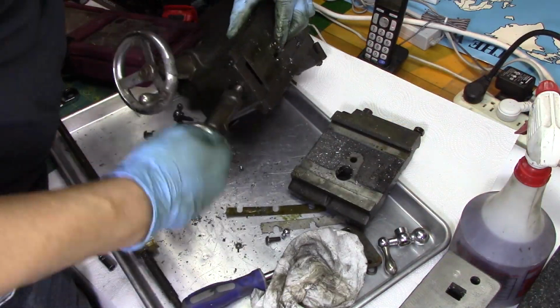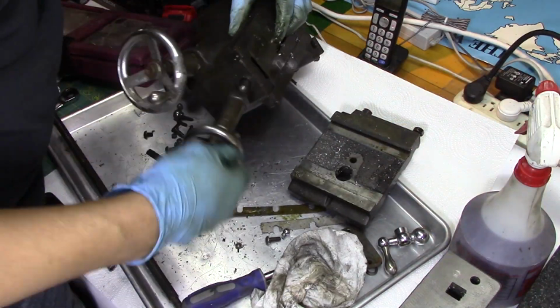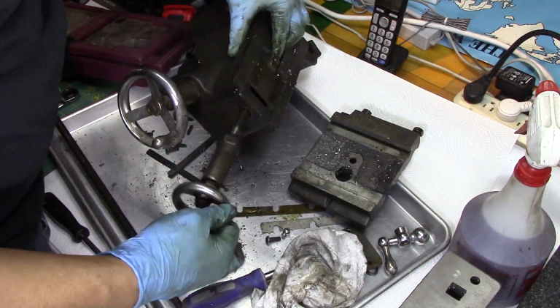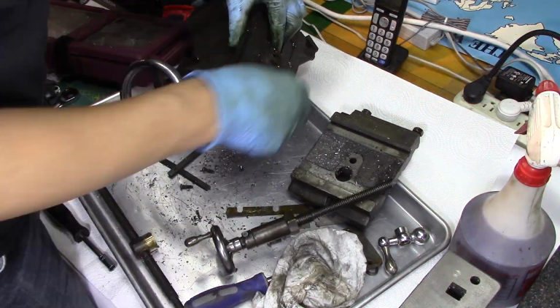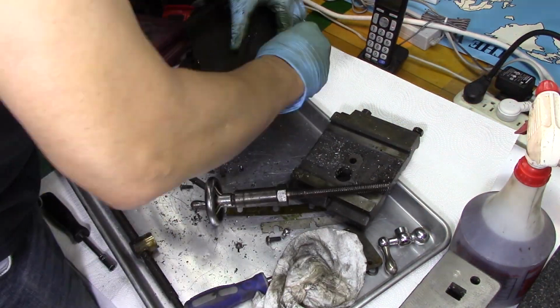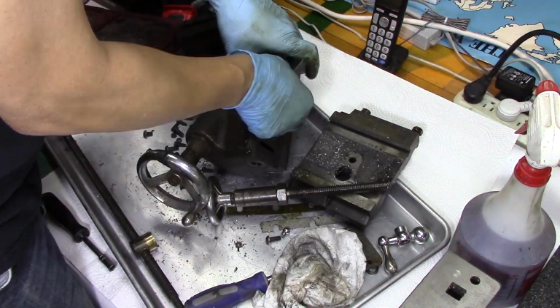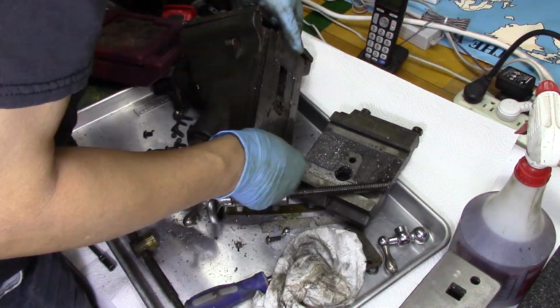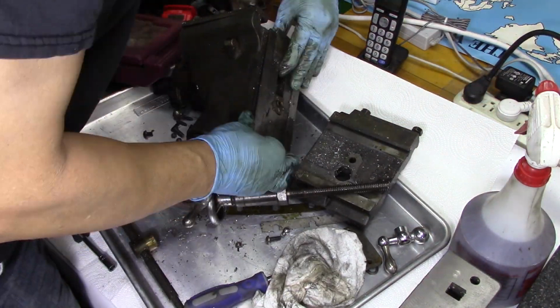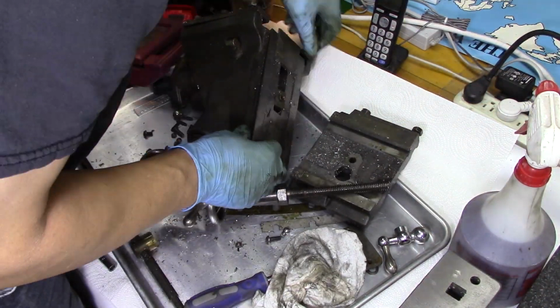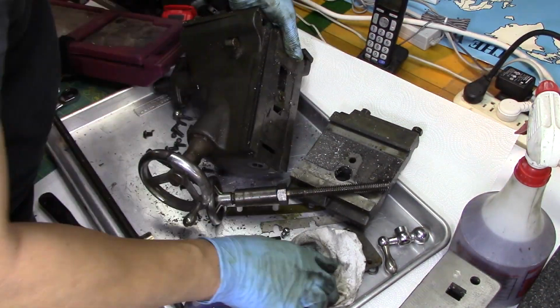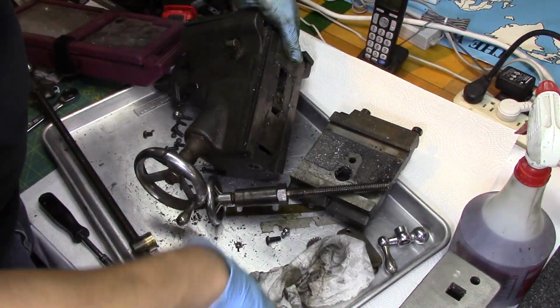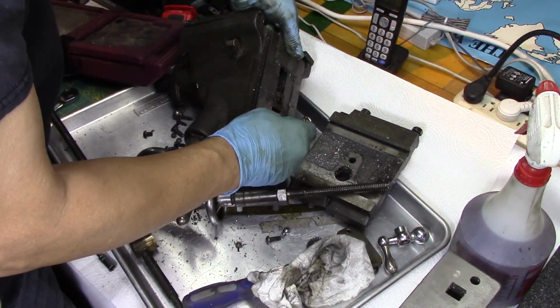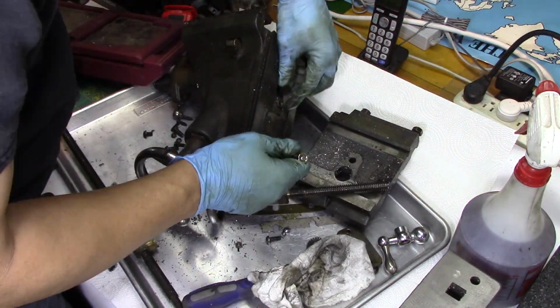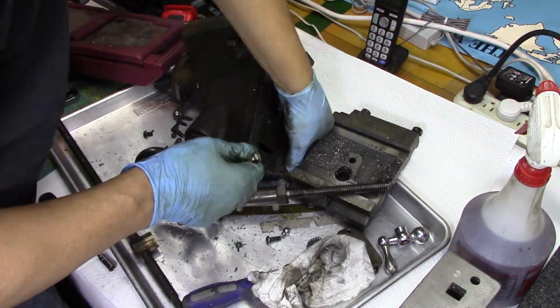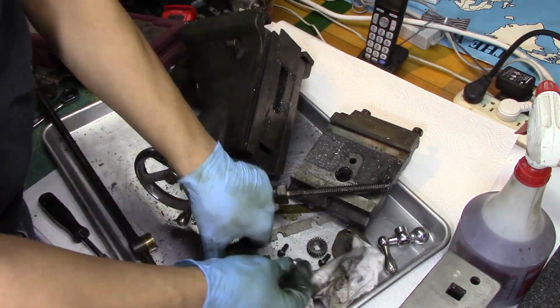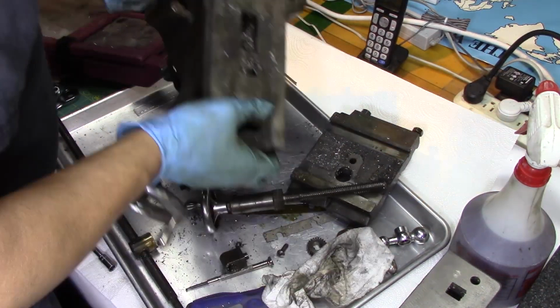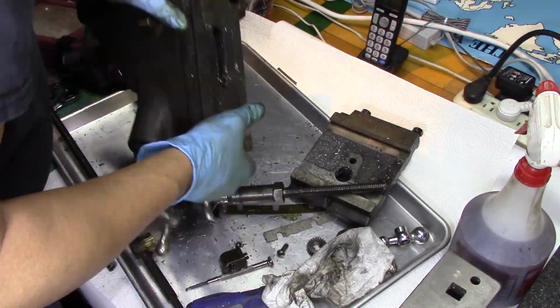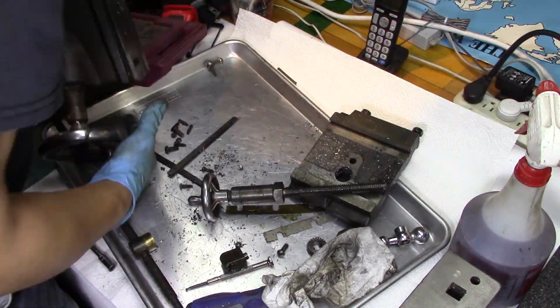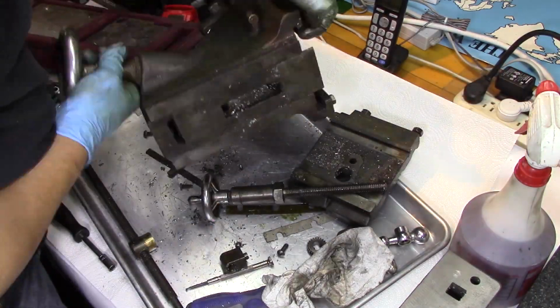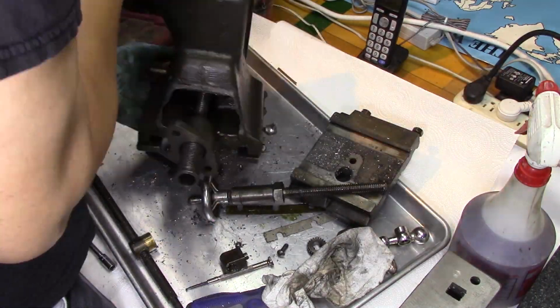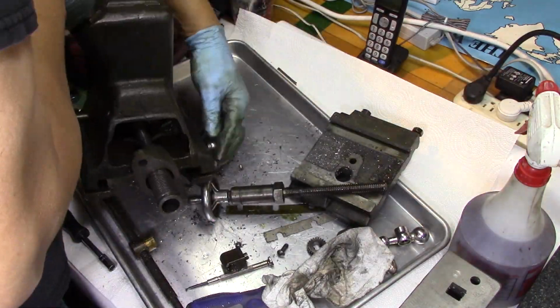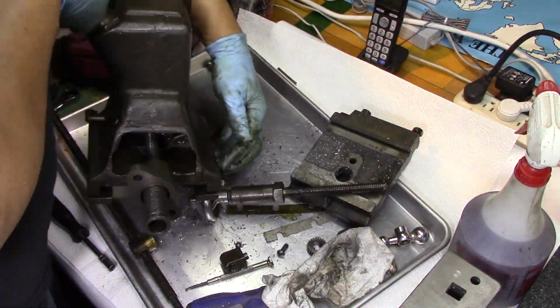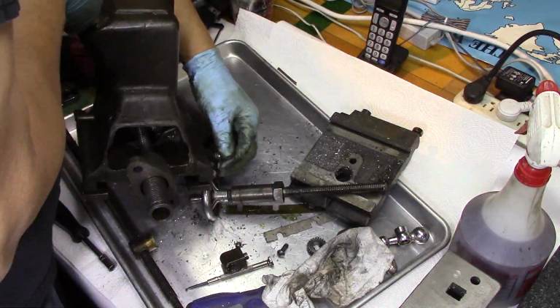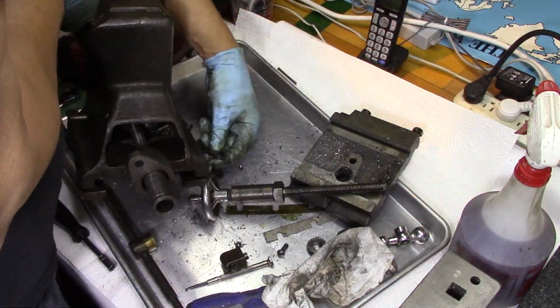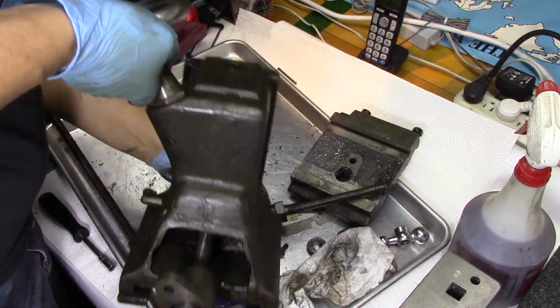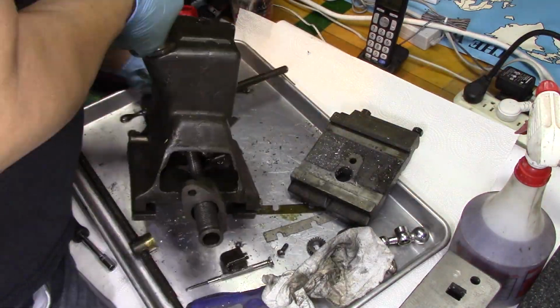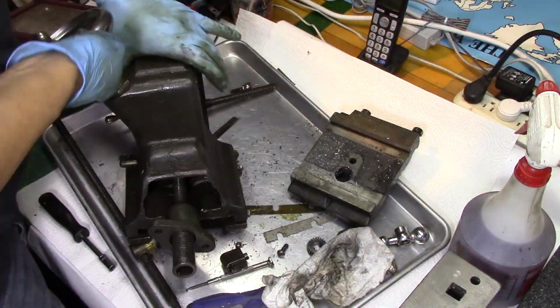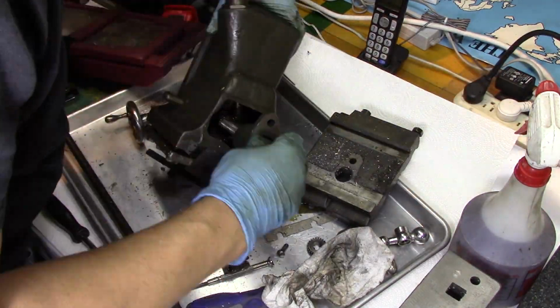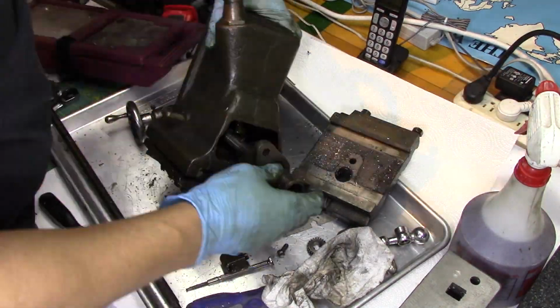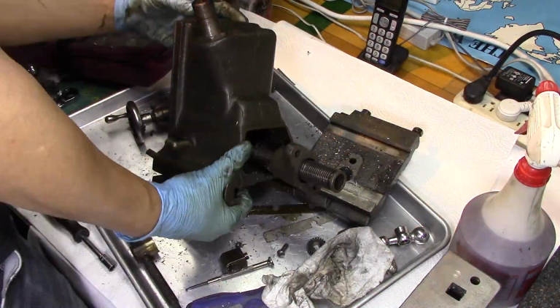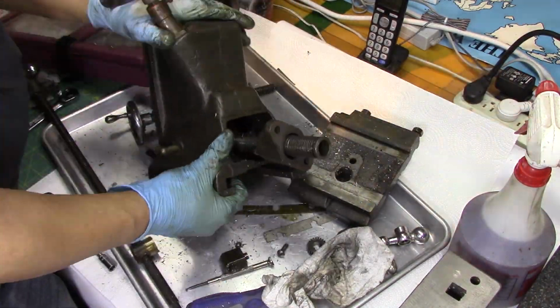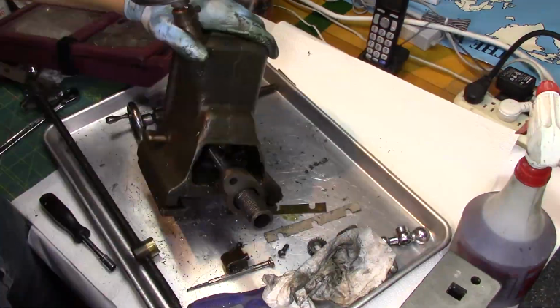I'm trying to keep track of the Gibbs, the Gibbs screws, and the shims on where they go.